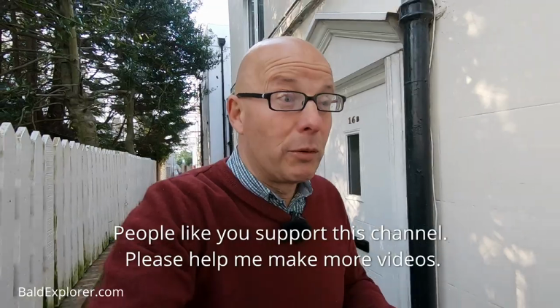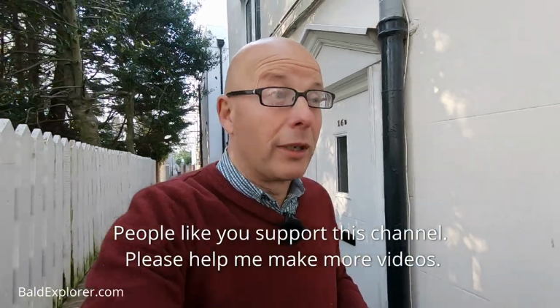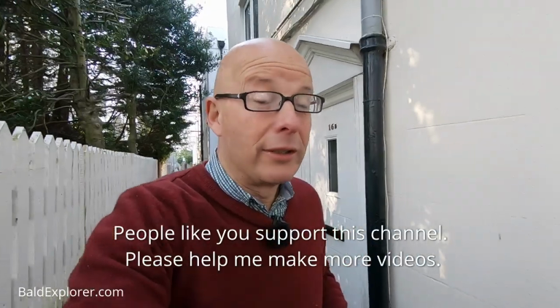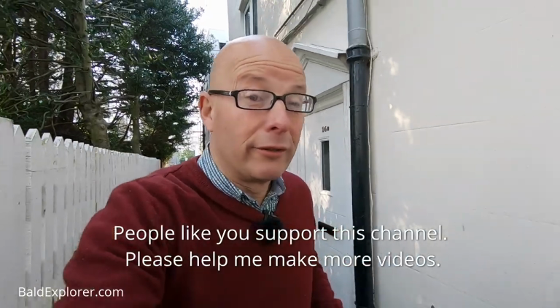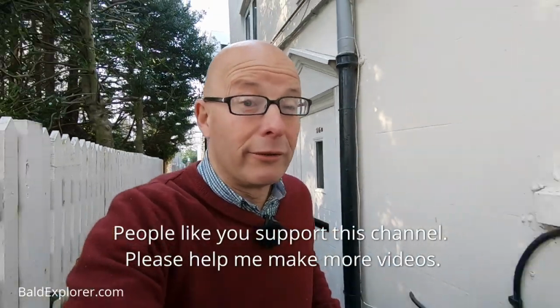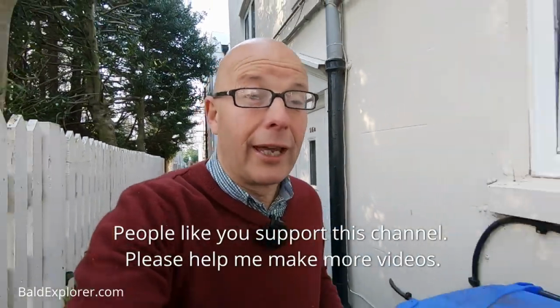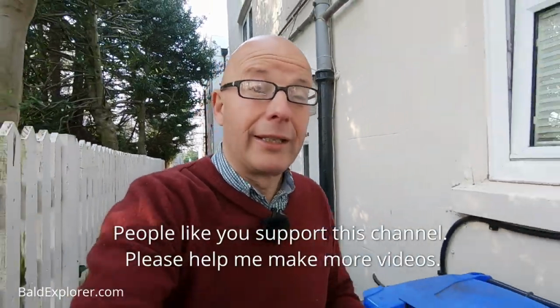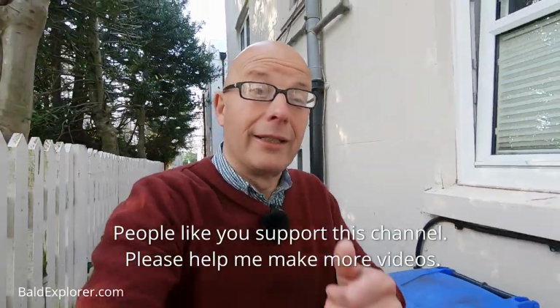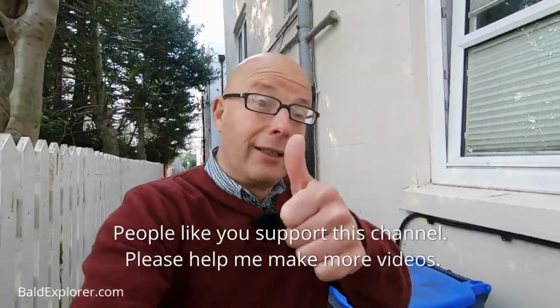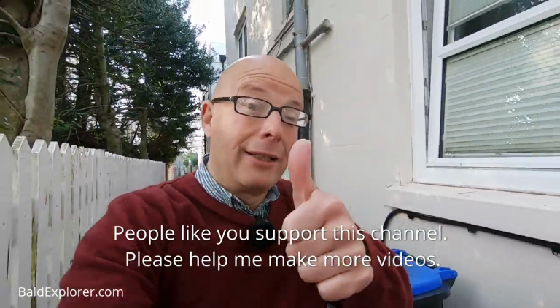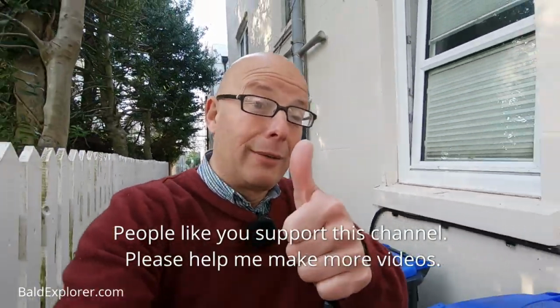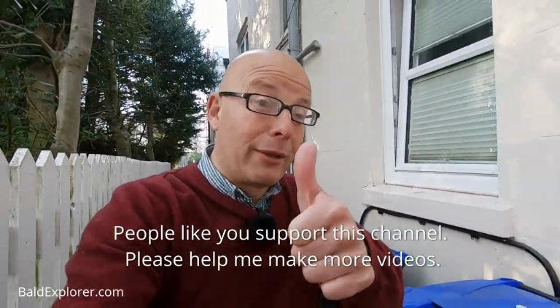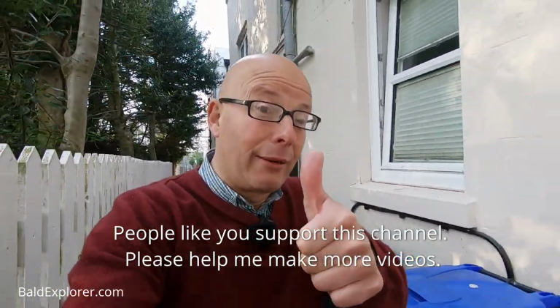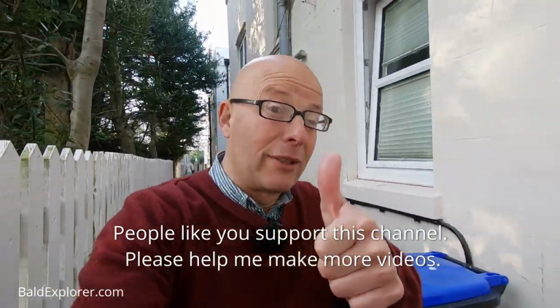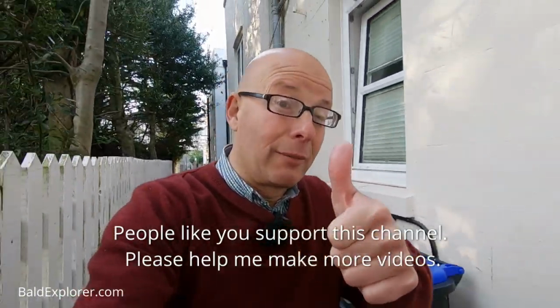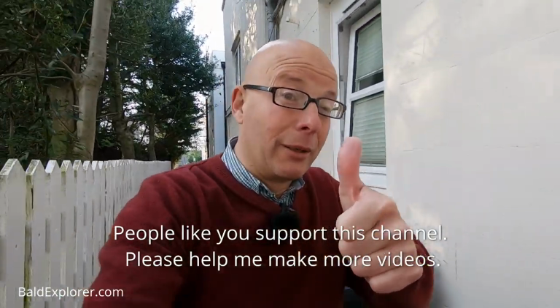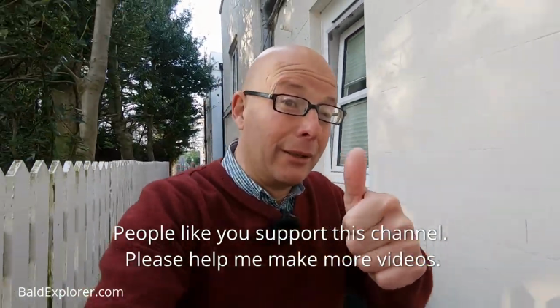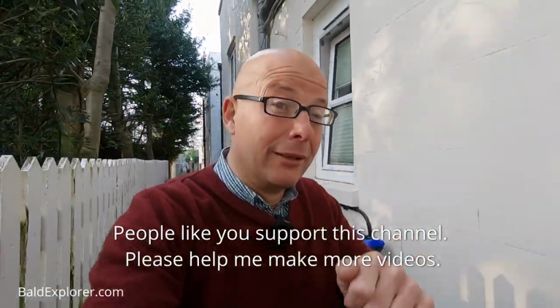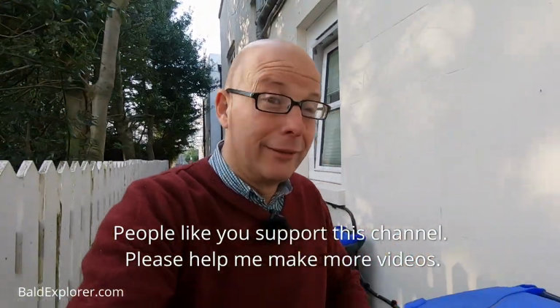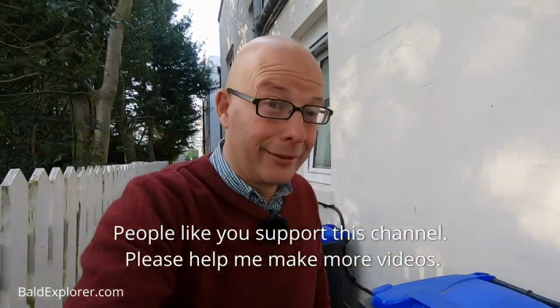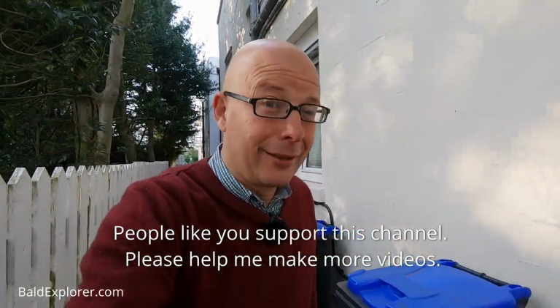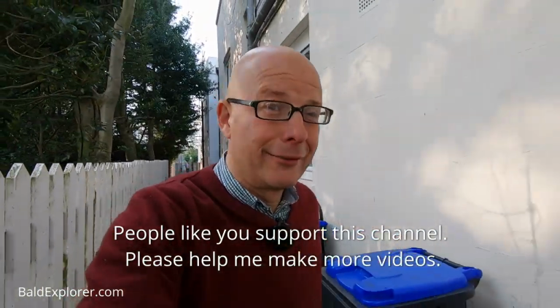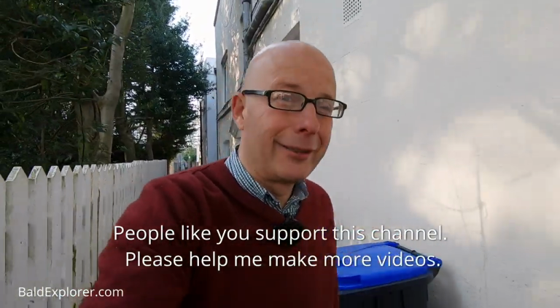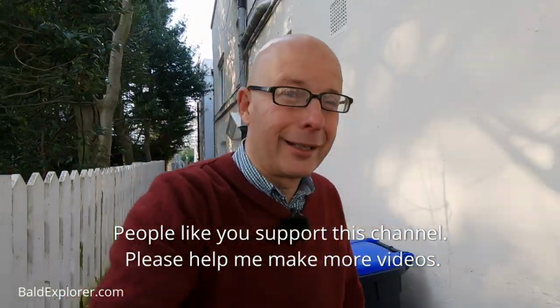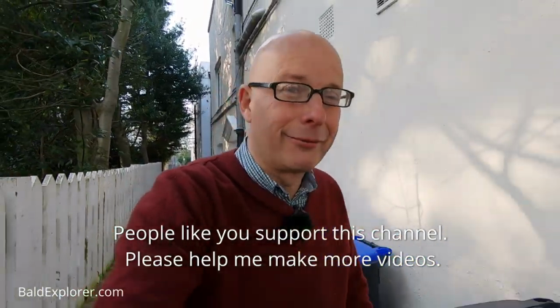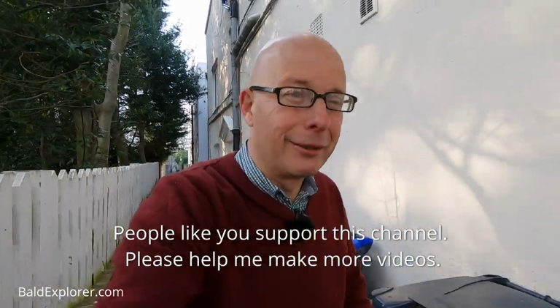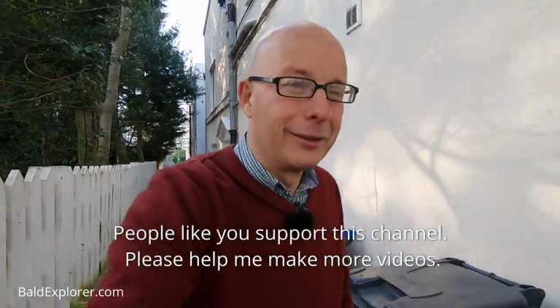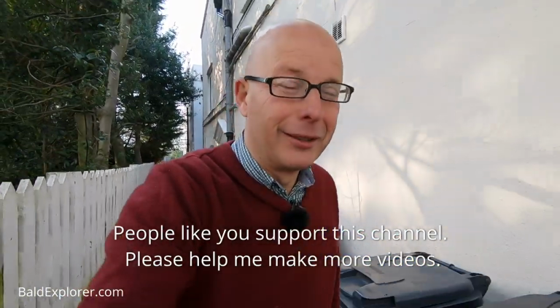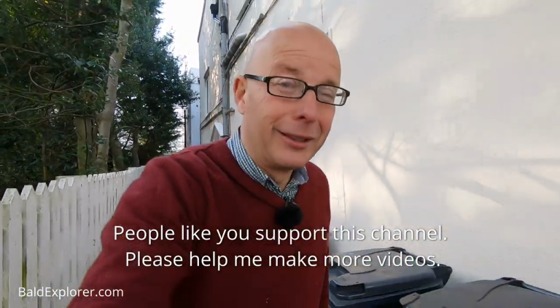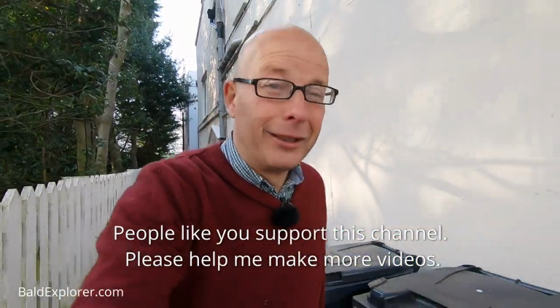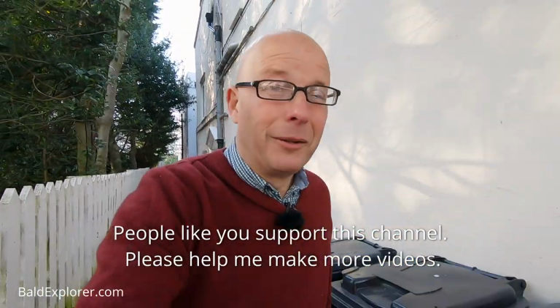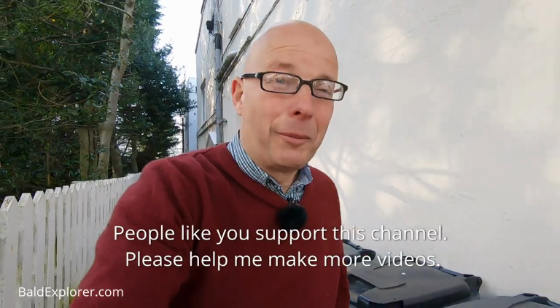I will catch you out and about on another occasion. Until that time, don't forget to follow, like, and subscribe — become a patron, support what I do if you can. Give me a thumbs up. I'll see you on the next one. Bye.